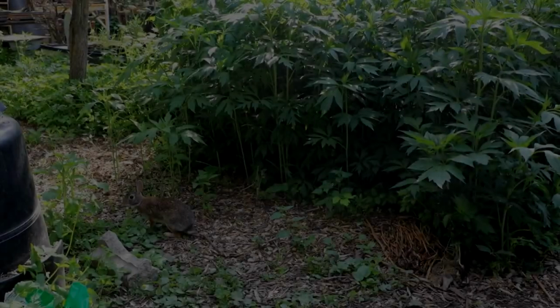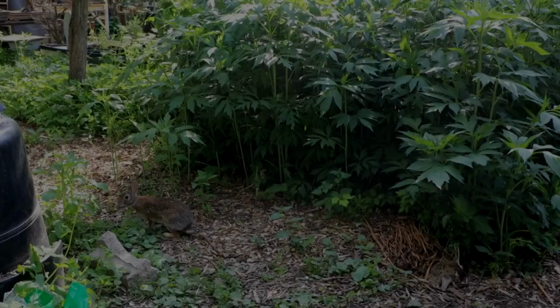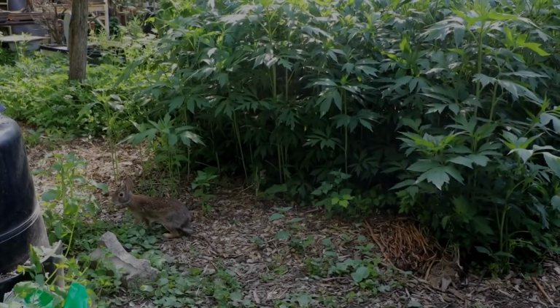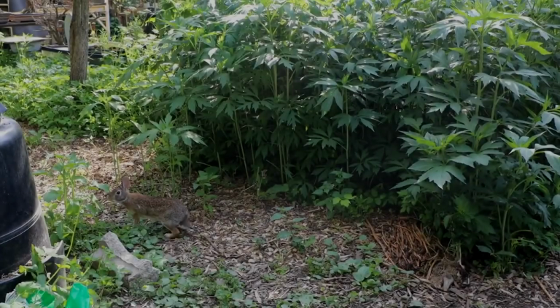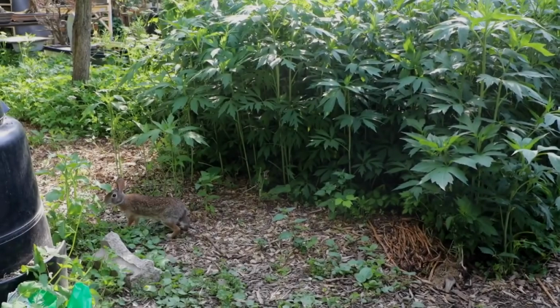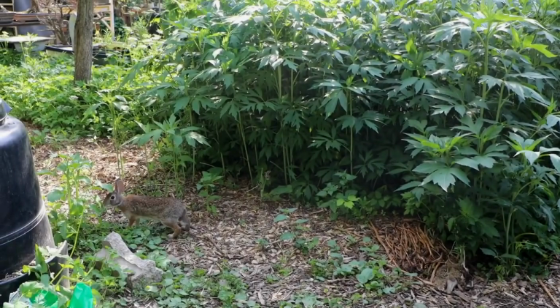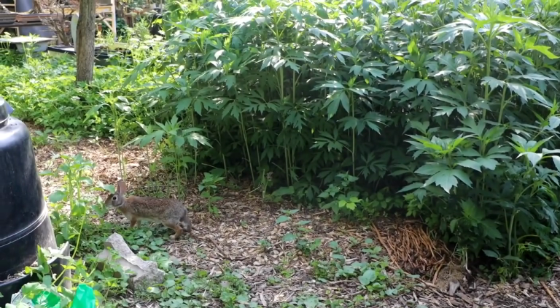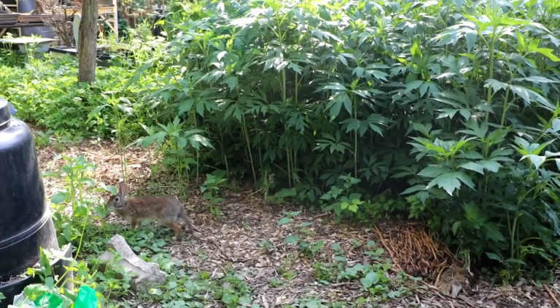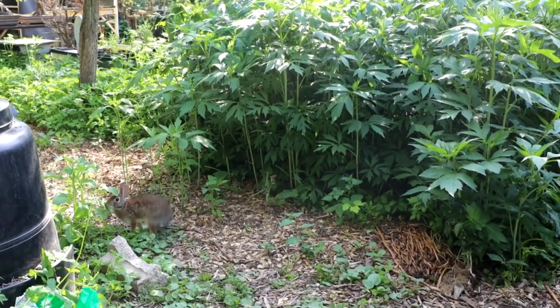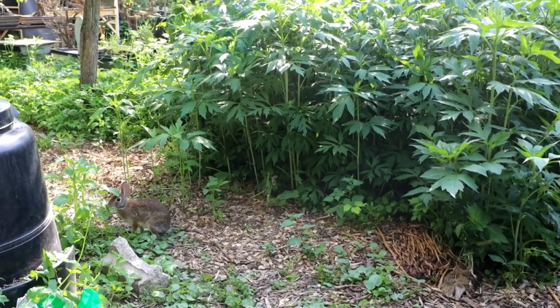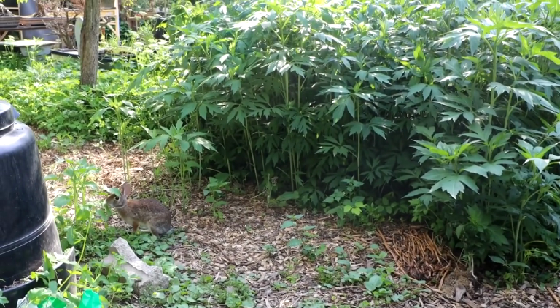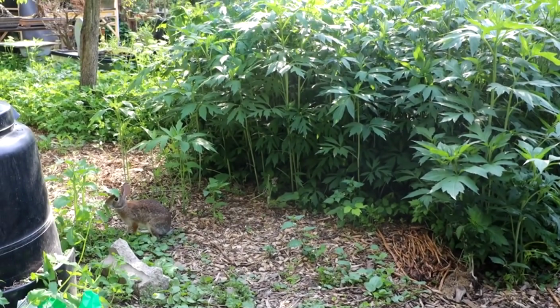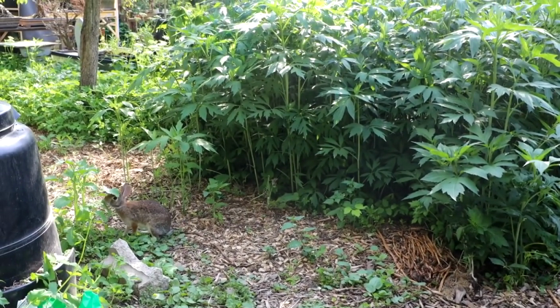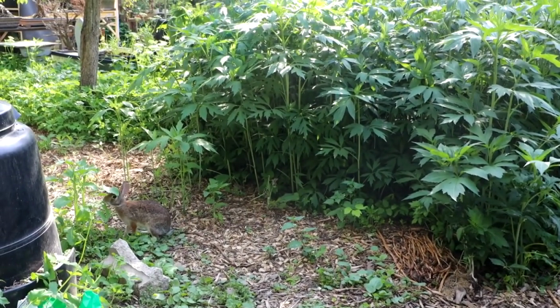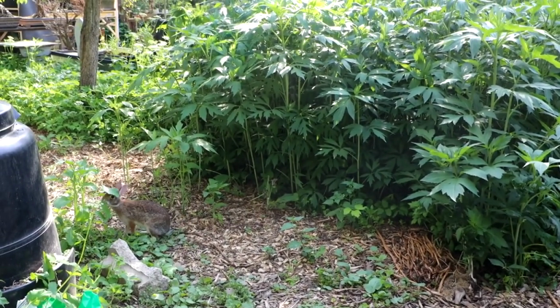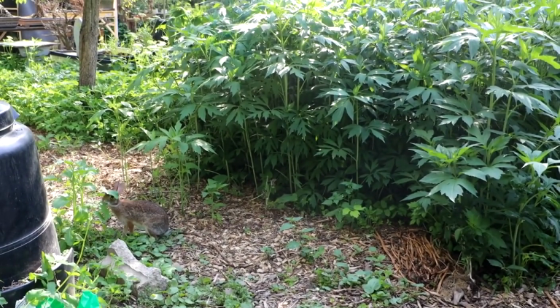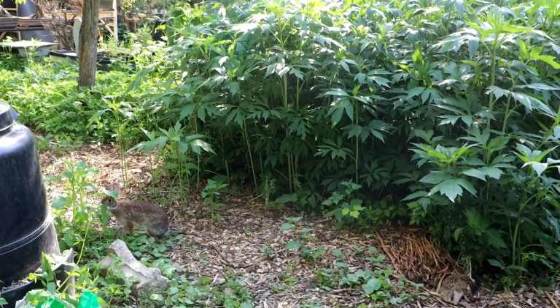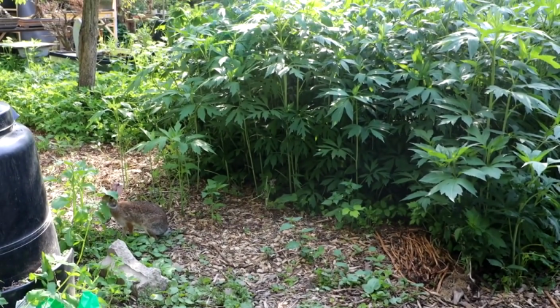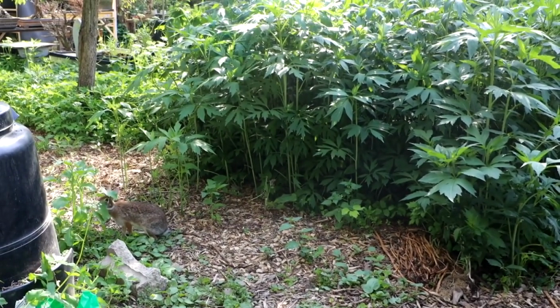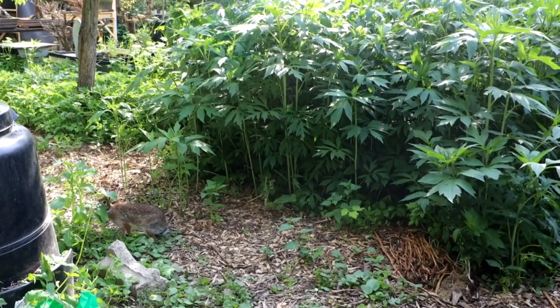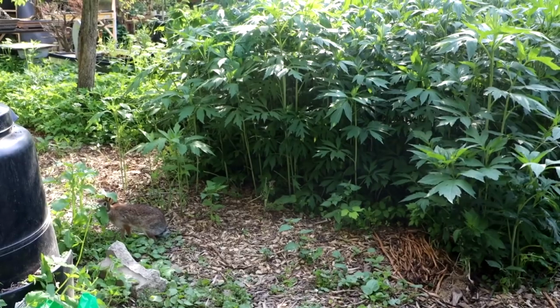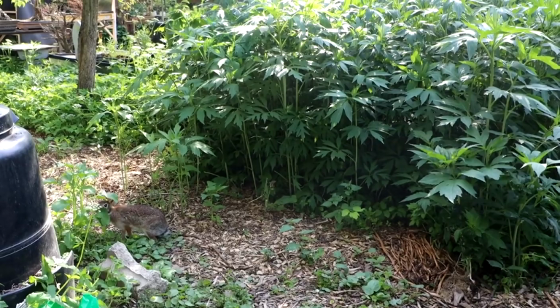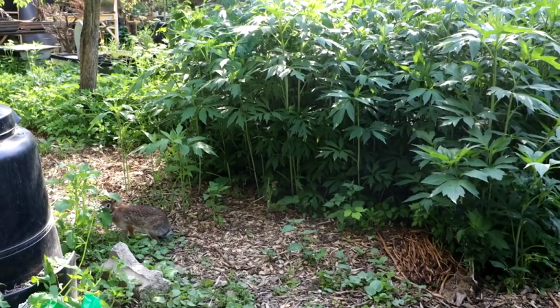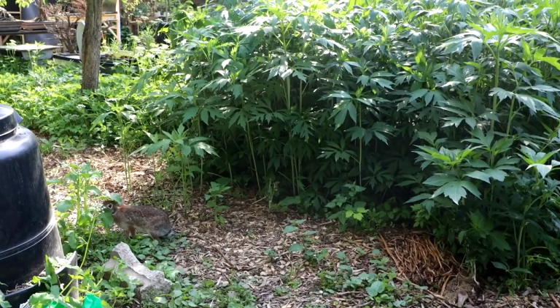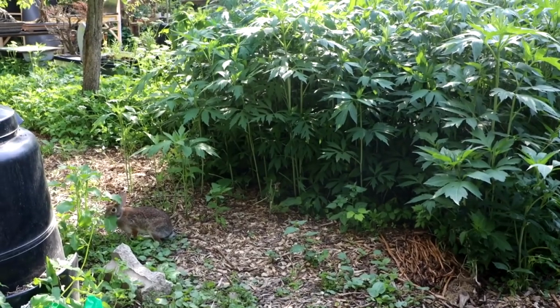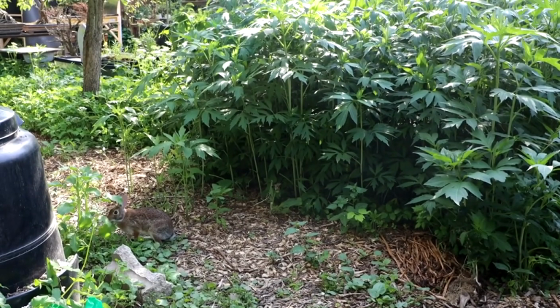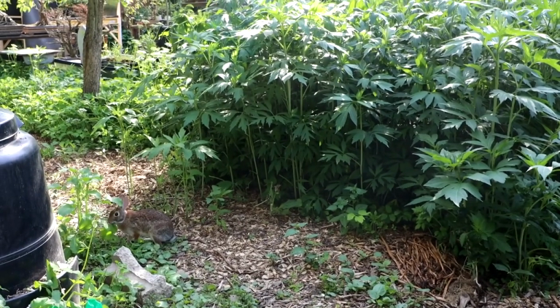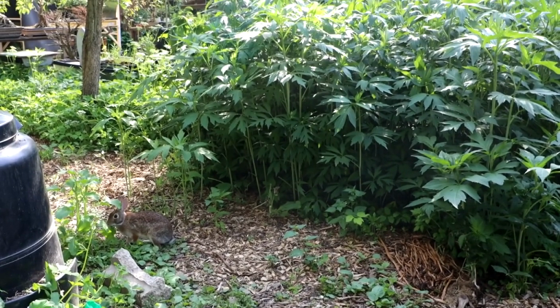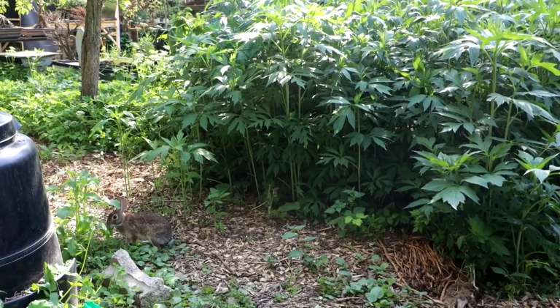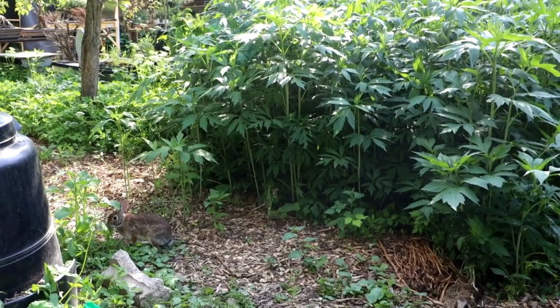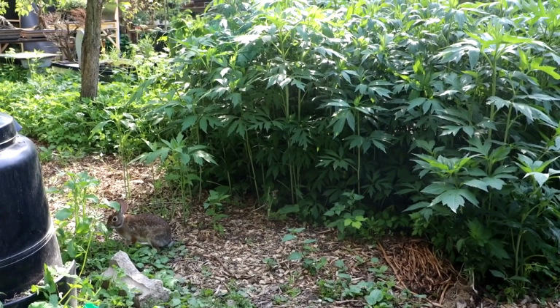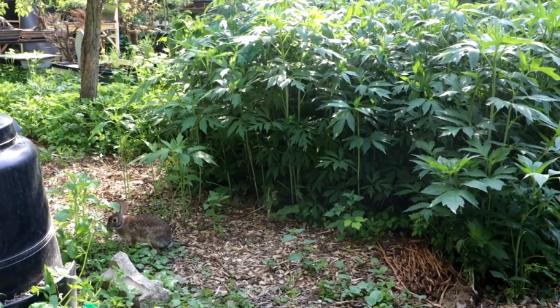Whatcha eatin'? Are you gonna eat Dad? That looks really good.